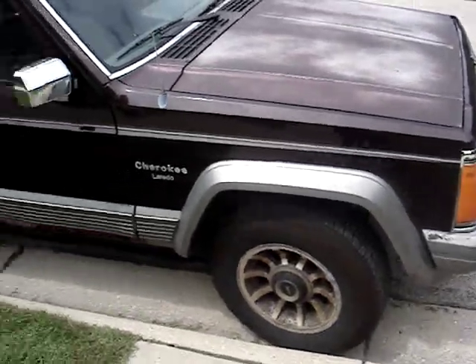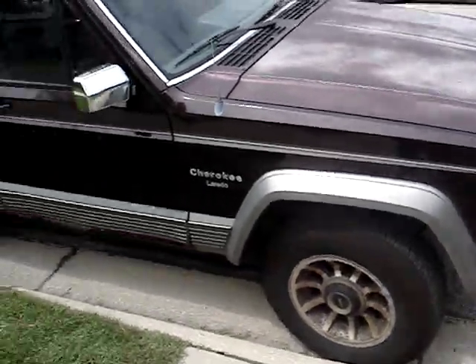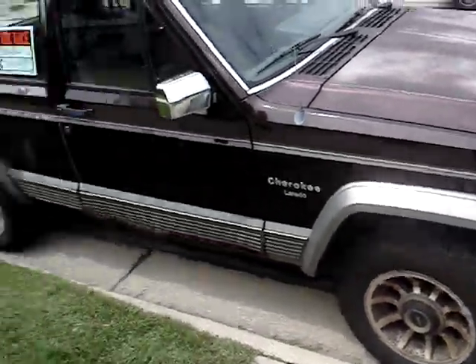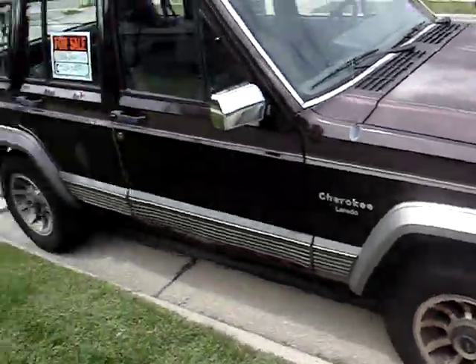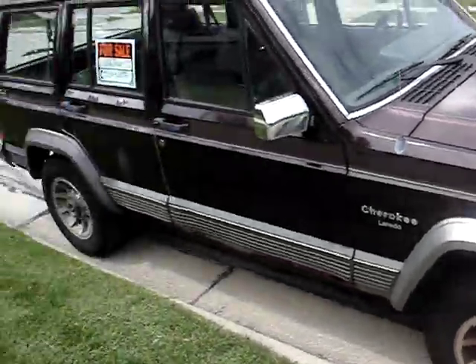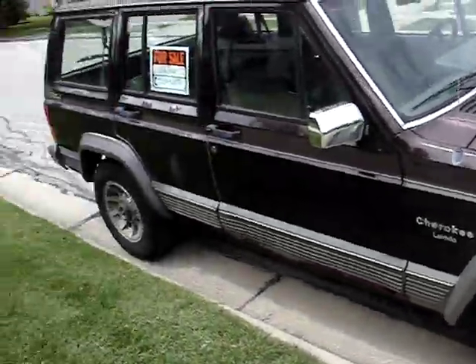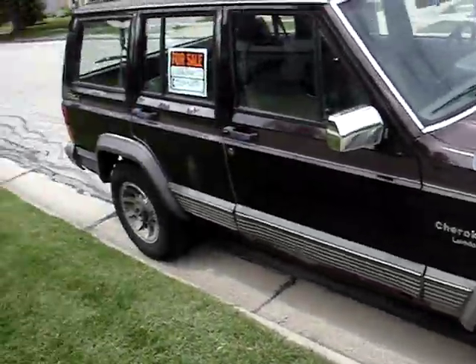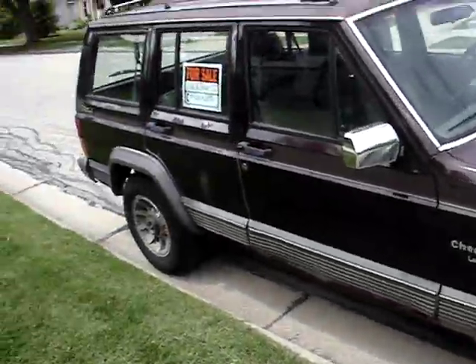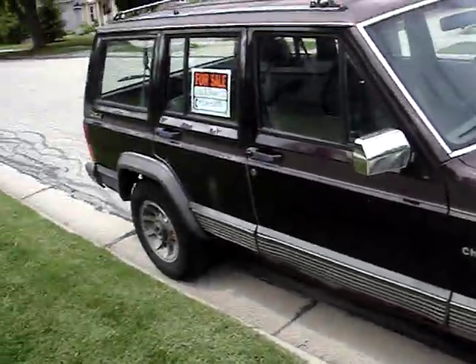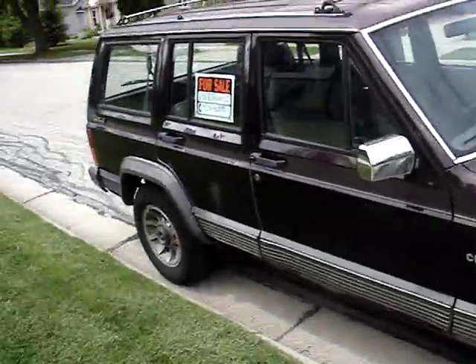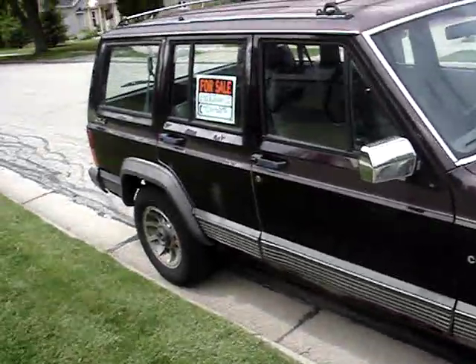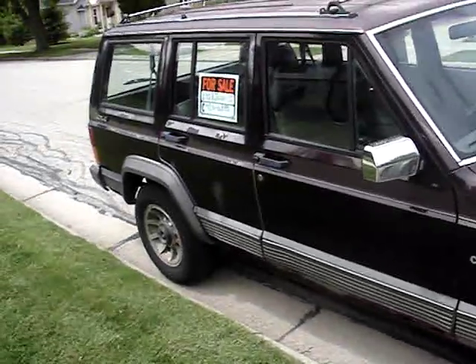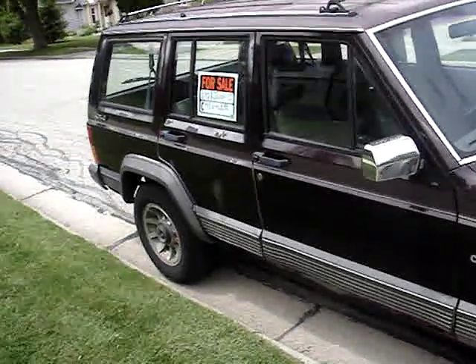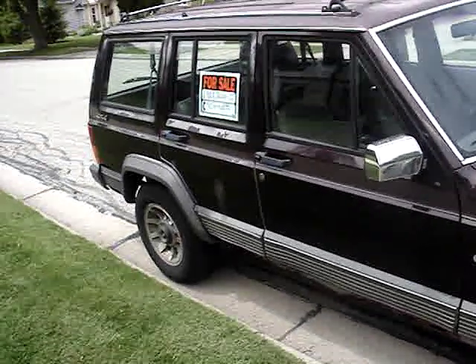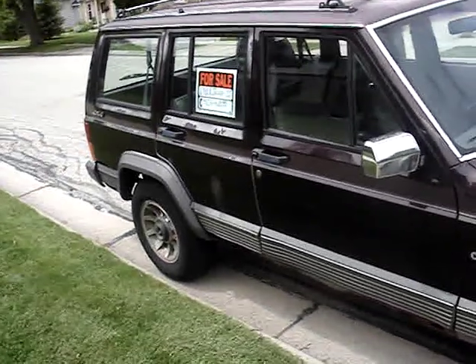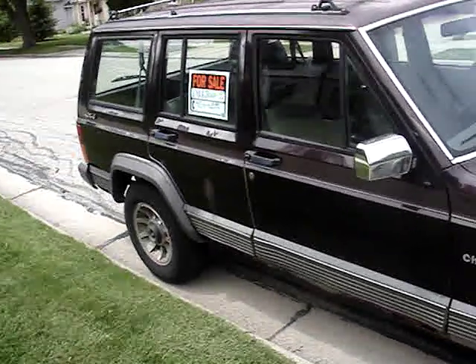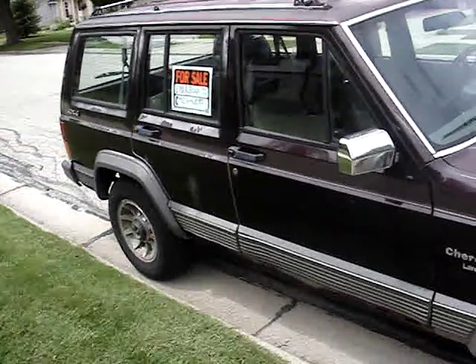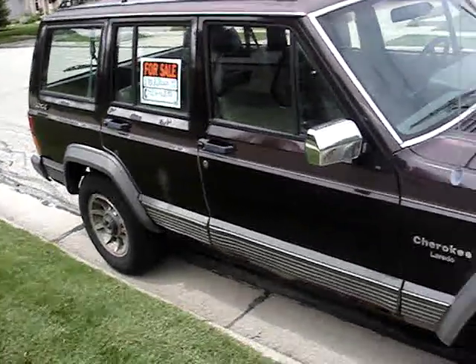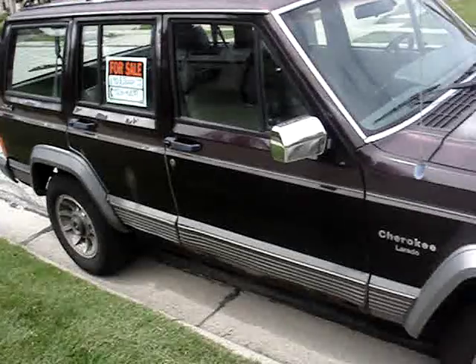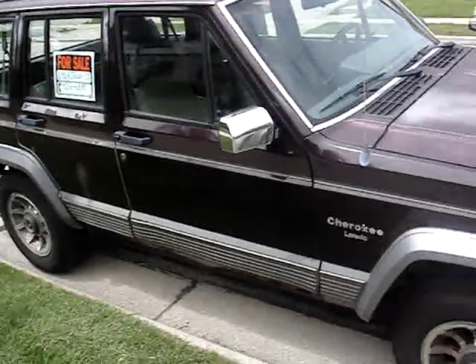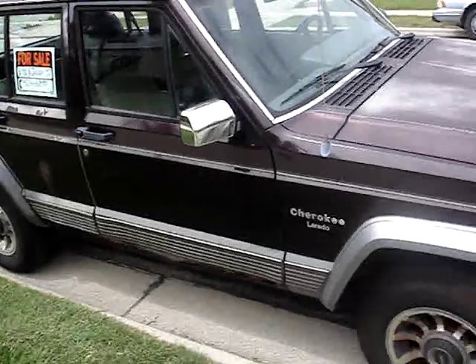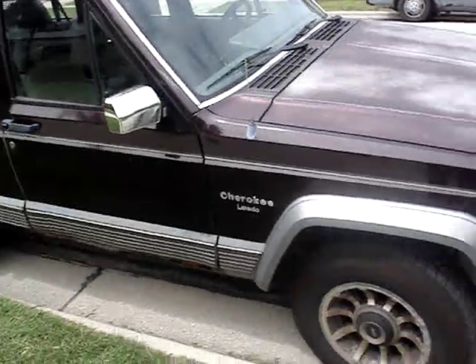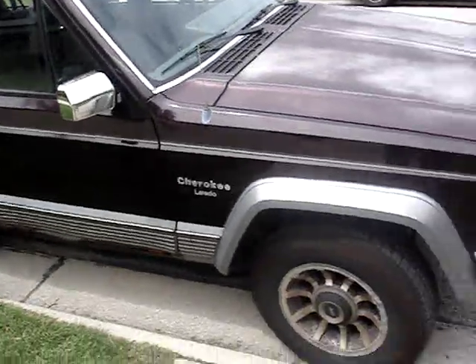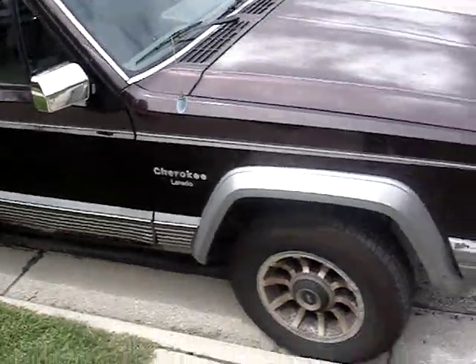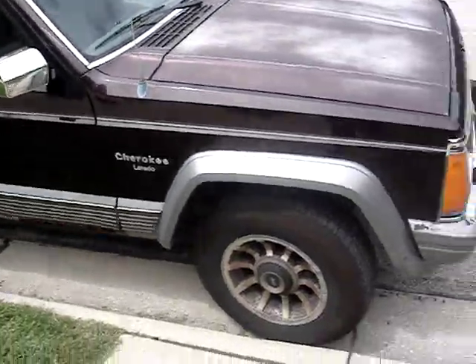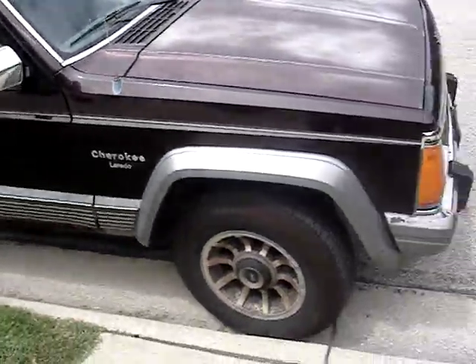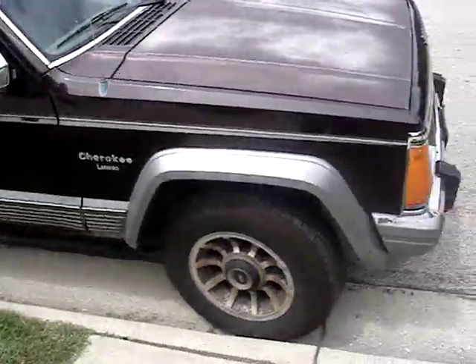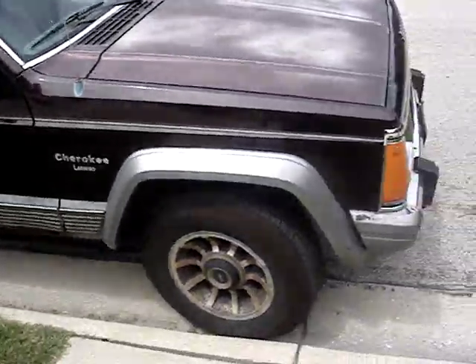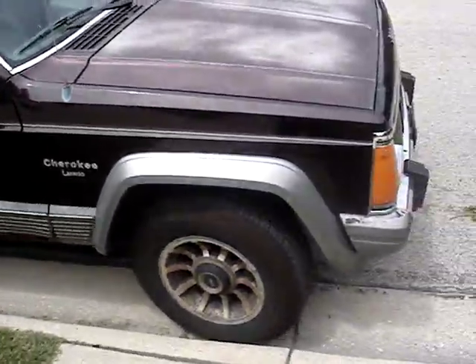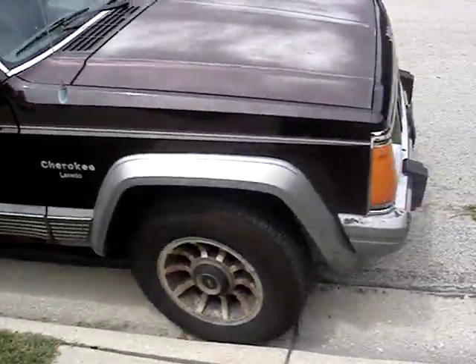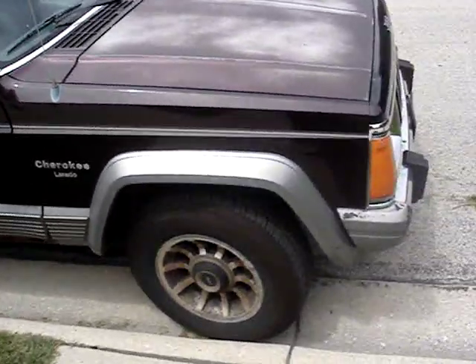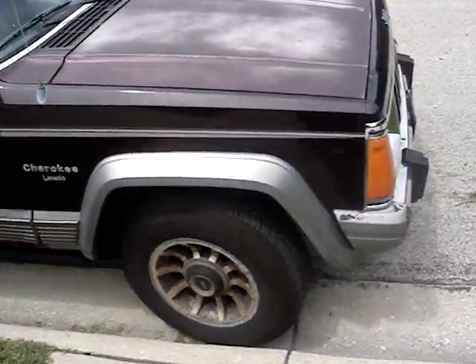I thought it was going to be a nice five- to seven-hundred dollar vehicle, but fifteen hundred dollars for this is just too much.